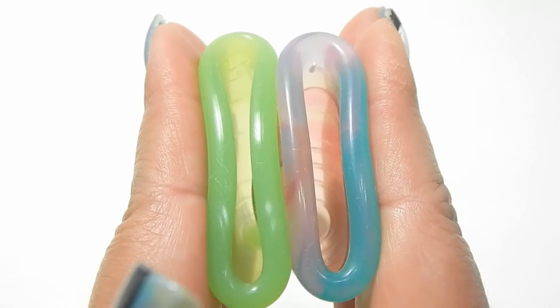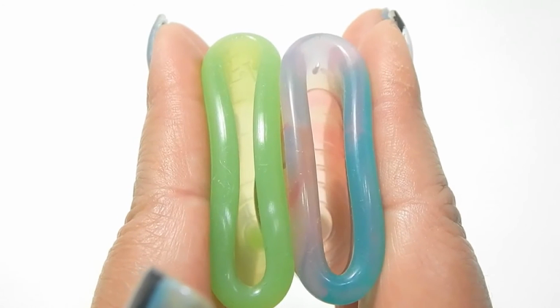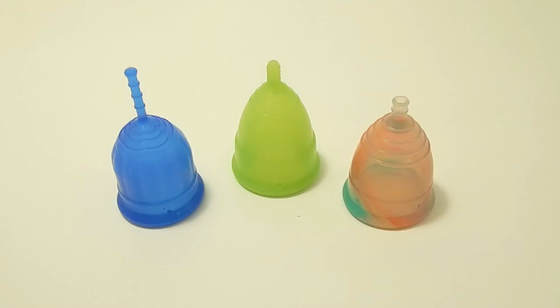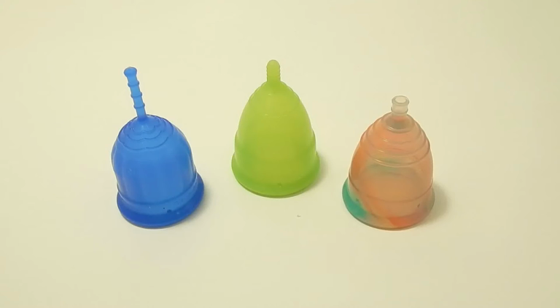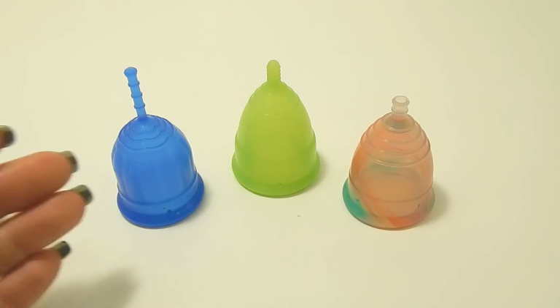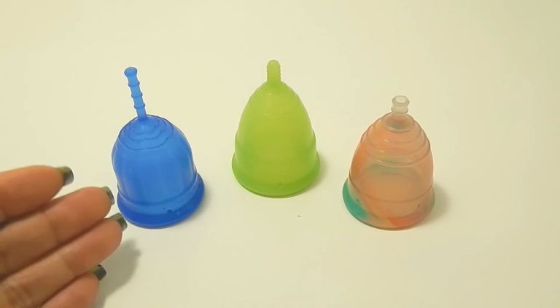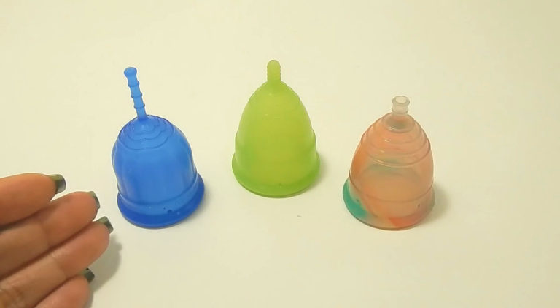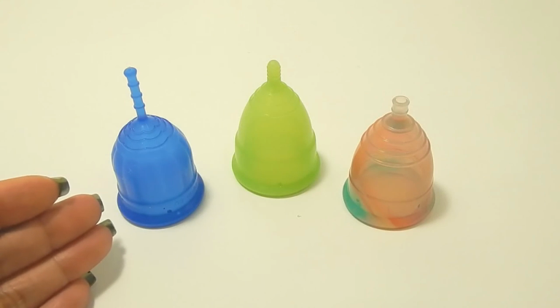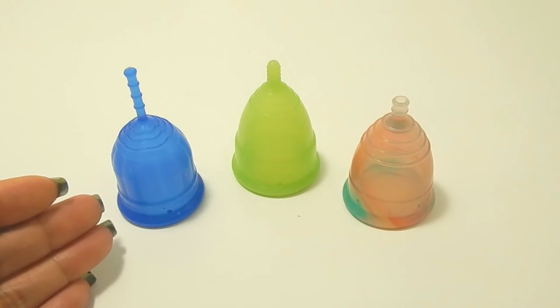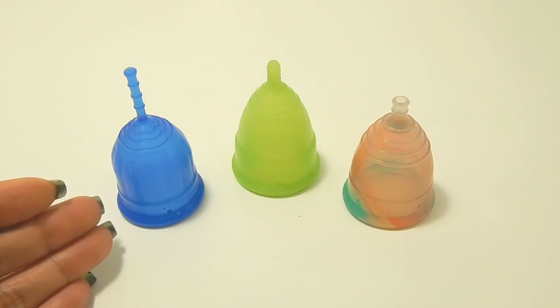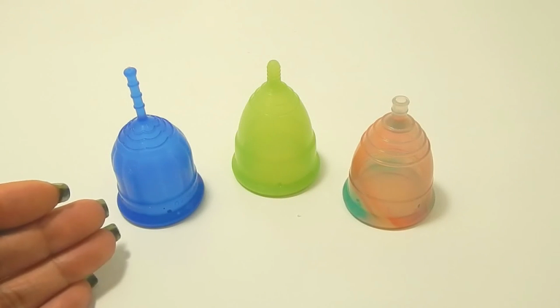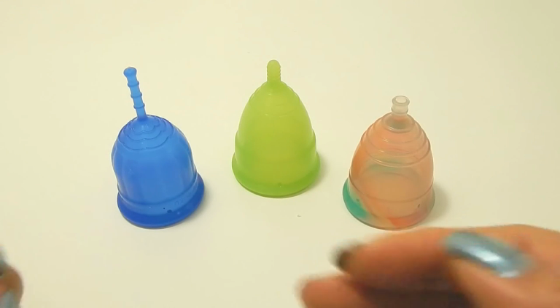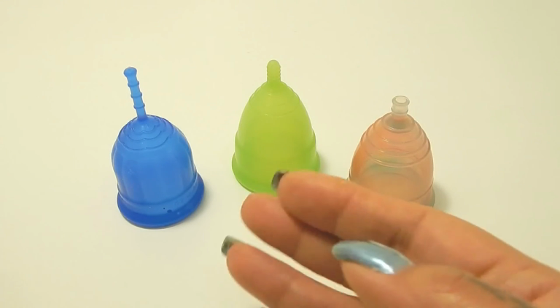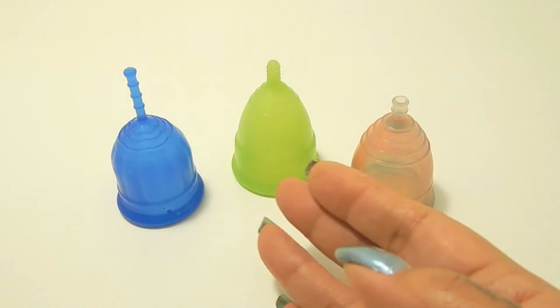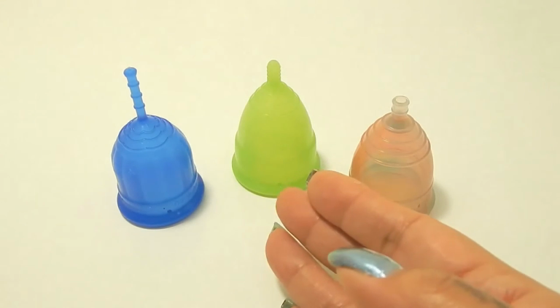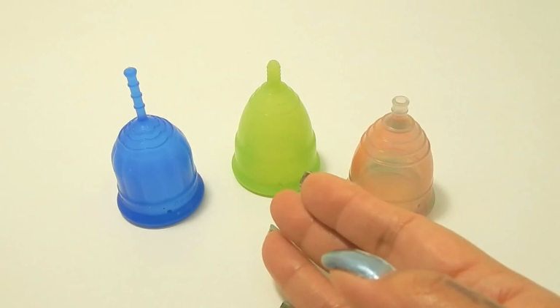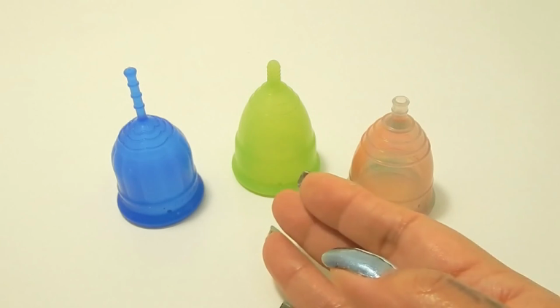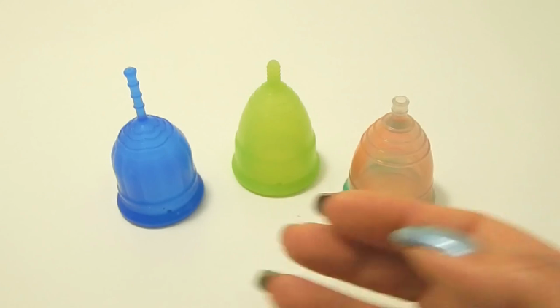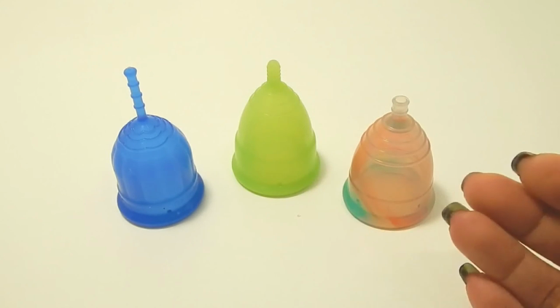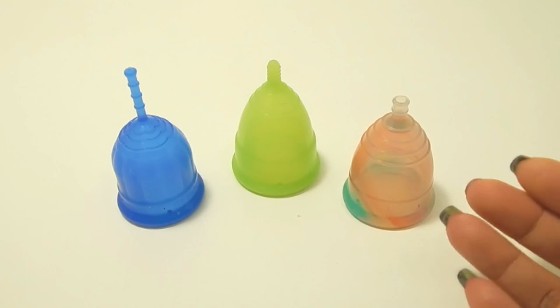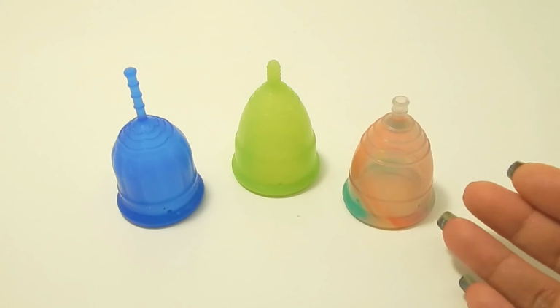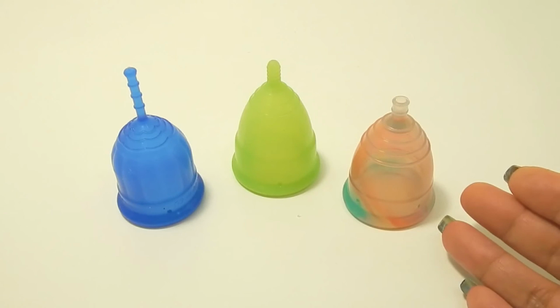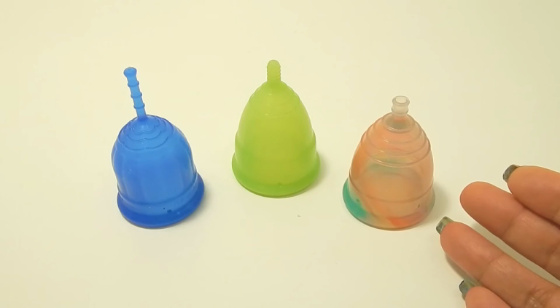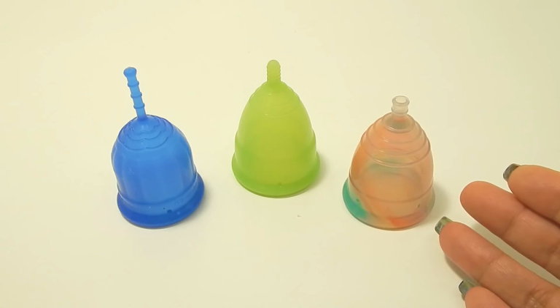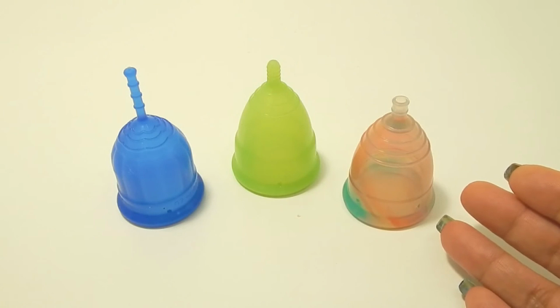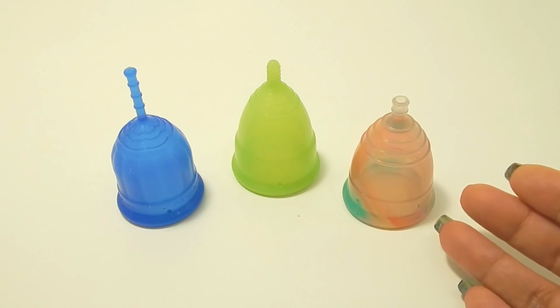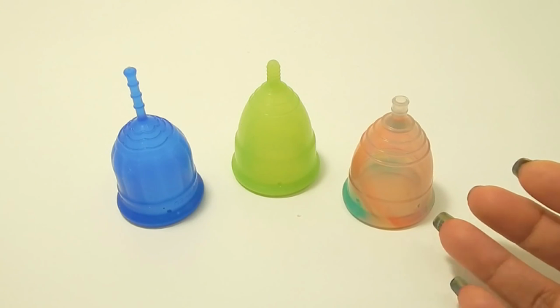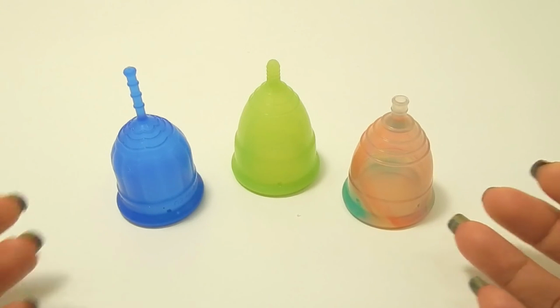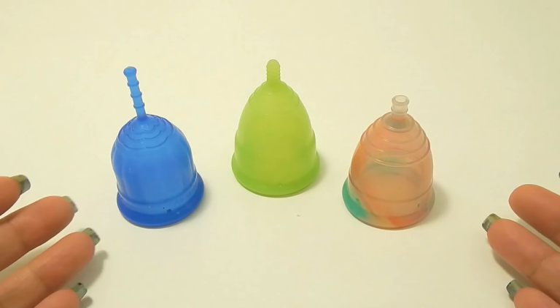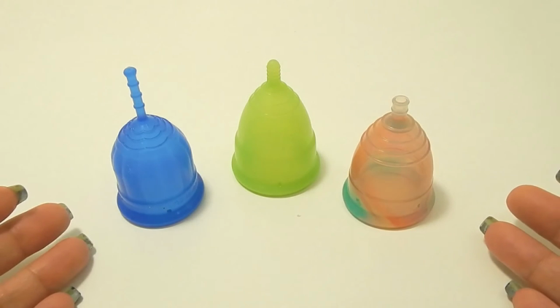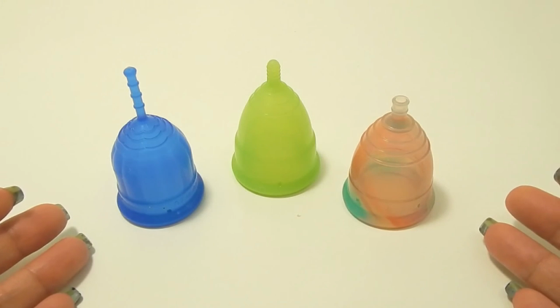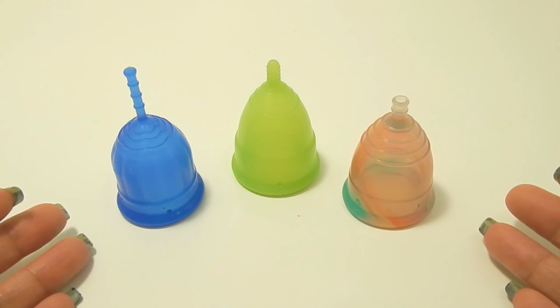And again, that was the Lolli Cup, the Eva Cup, and the Rainbow Yuyuki Cup, all in a size small.